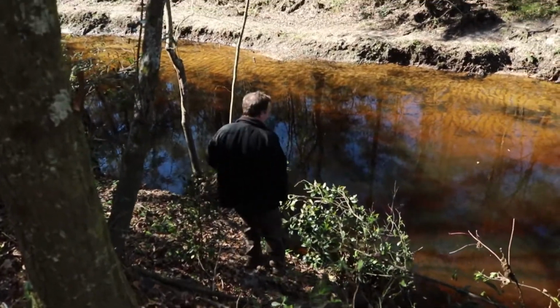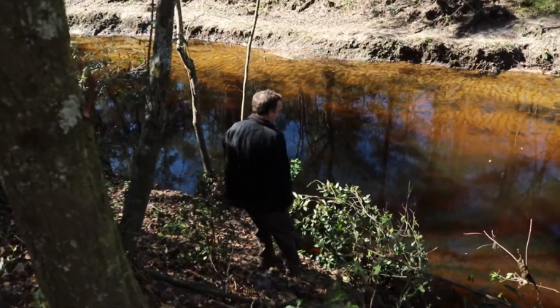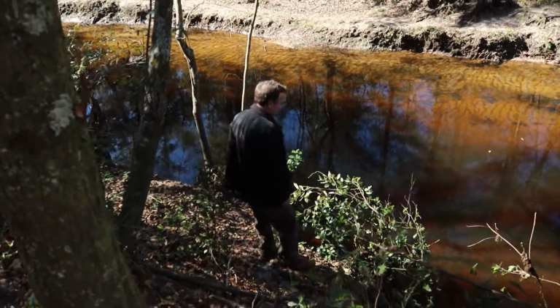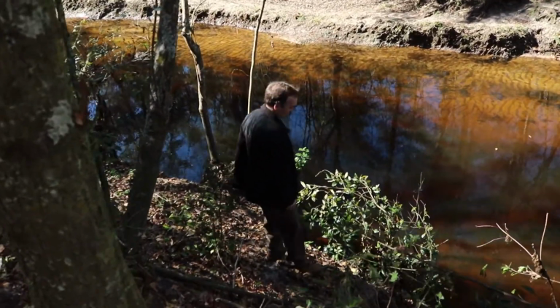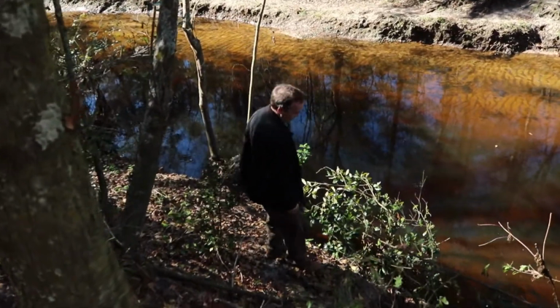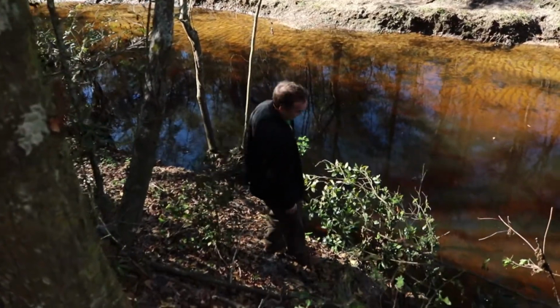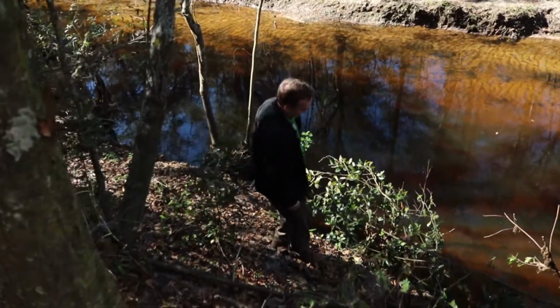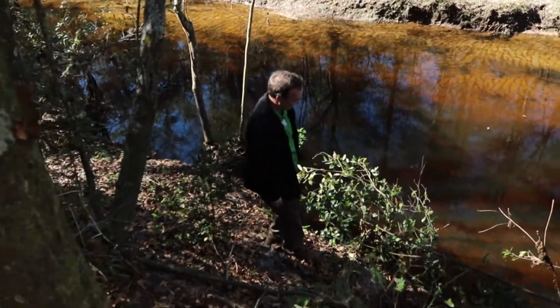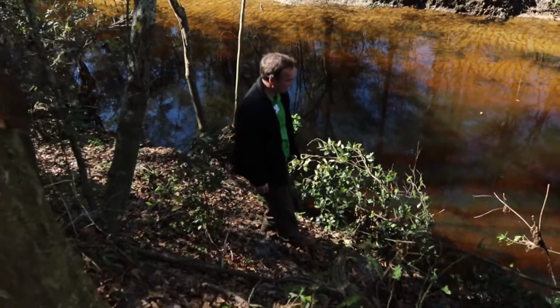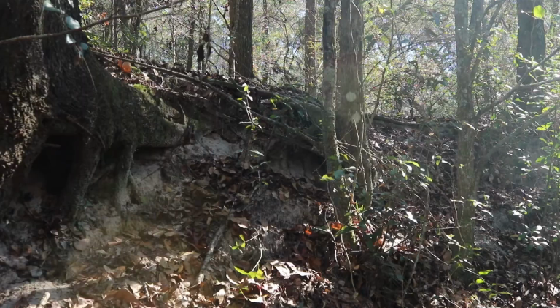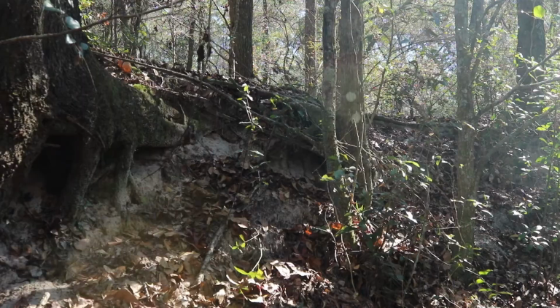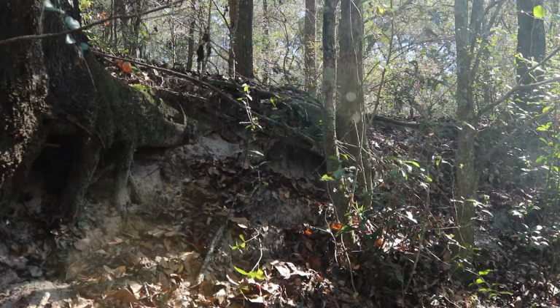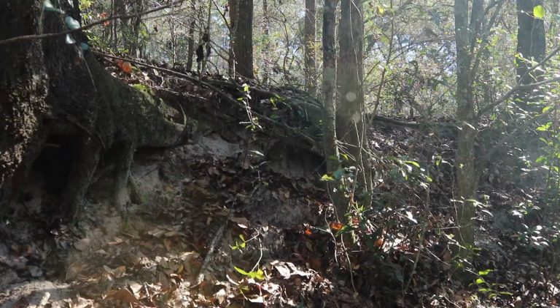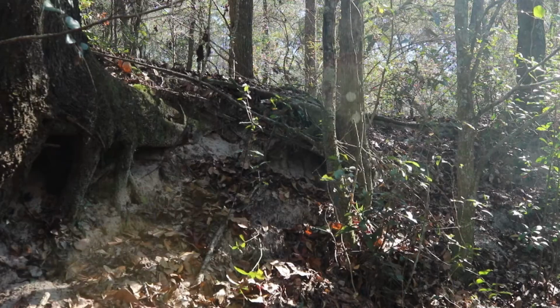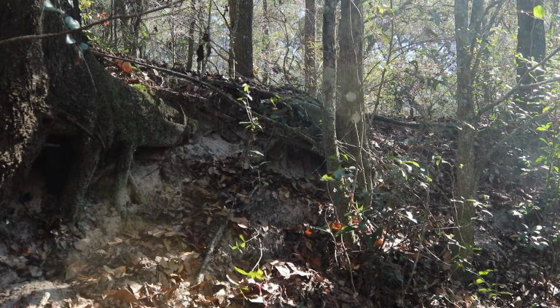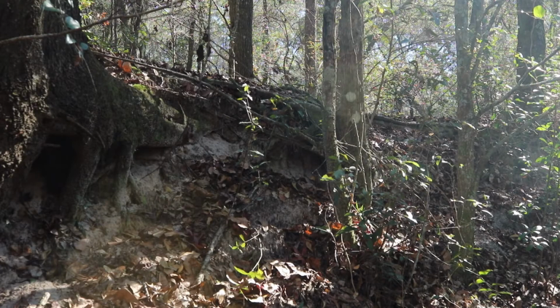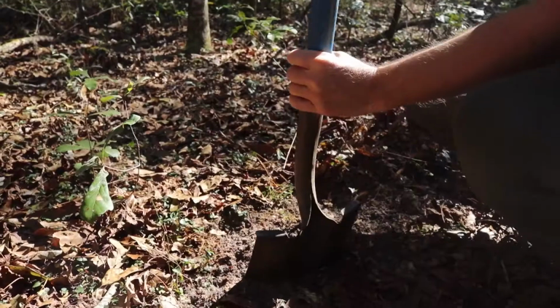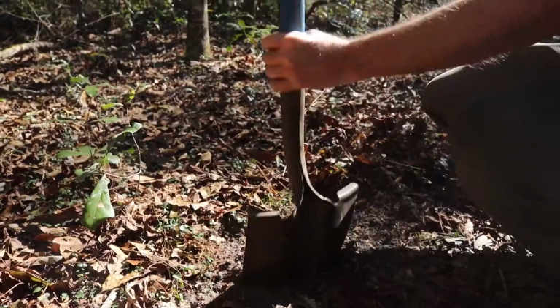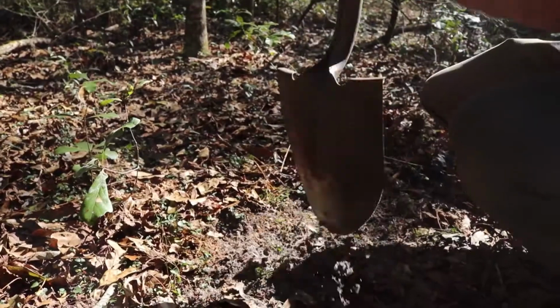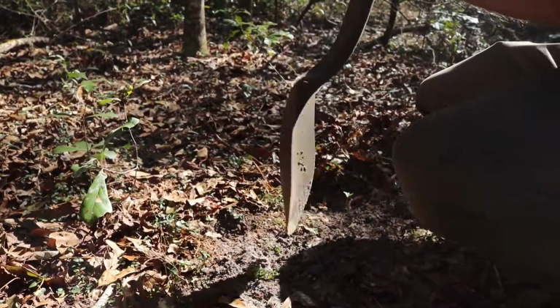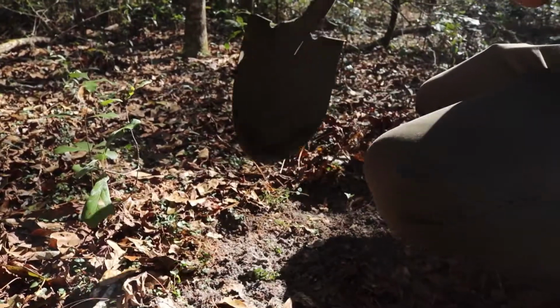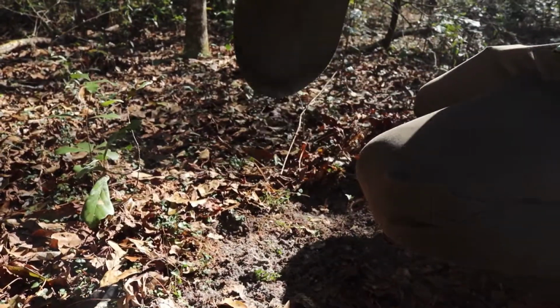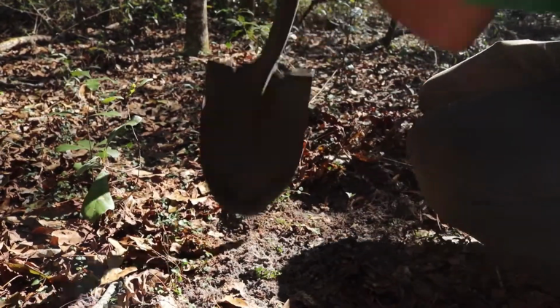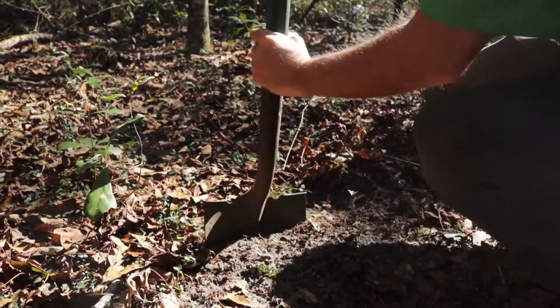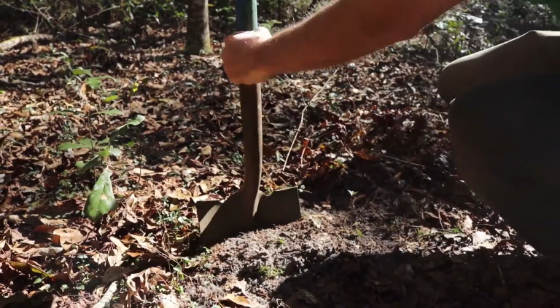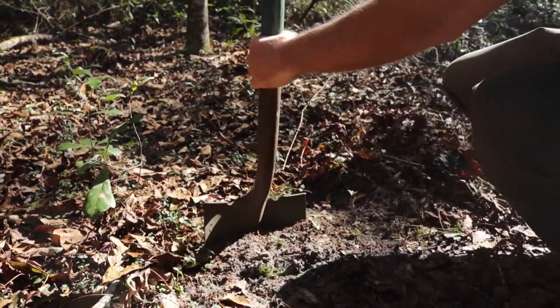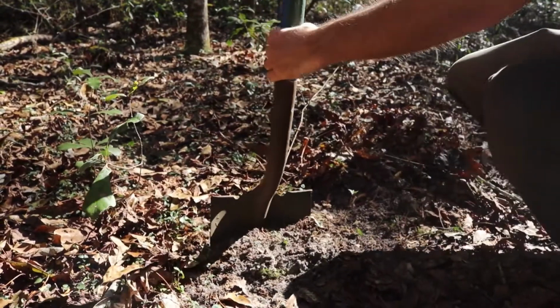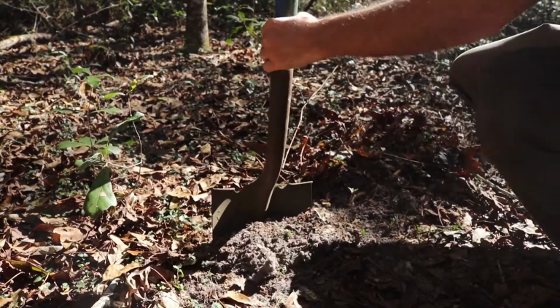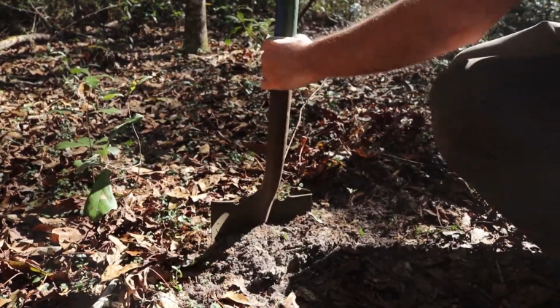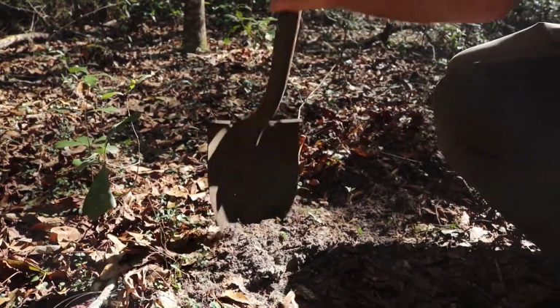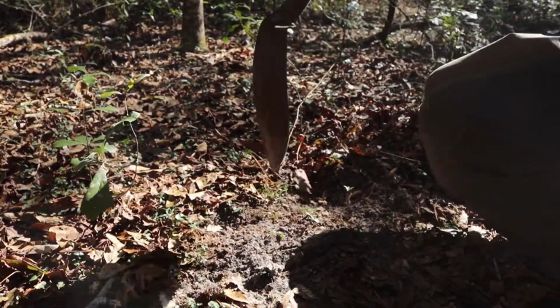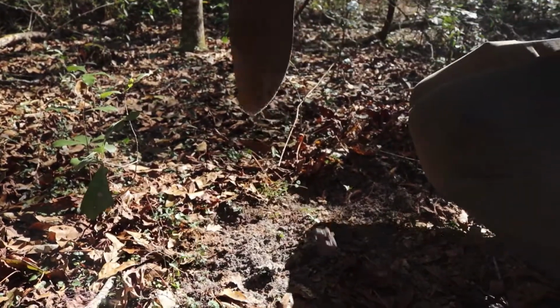We can see a little bit of a soil profile showing up here, but I think a hole will be nice because it will show it much cleaner.